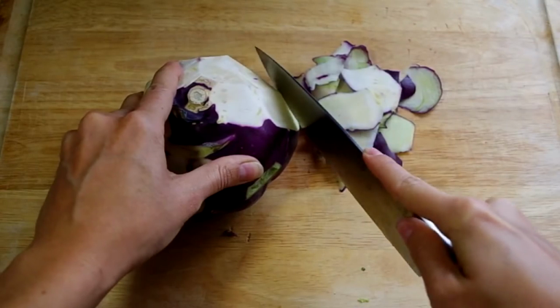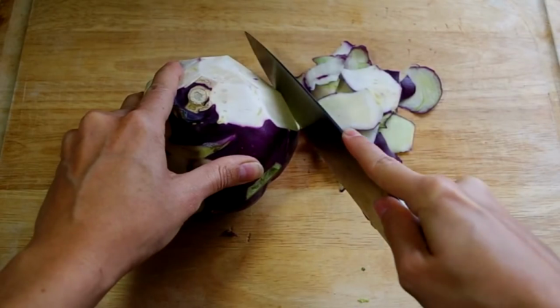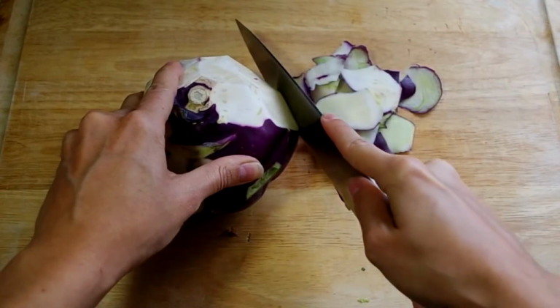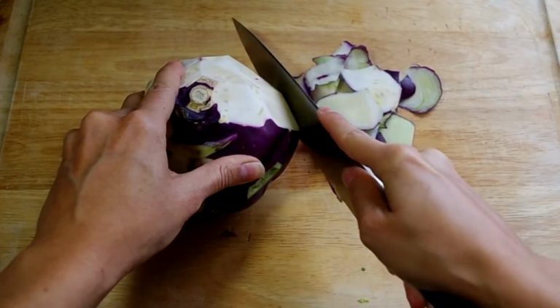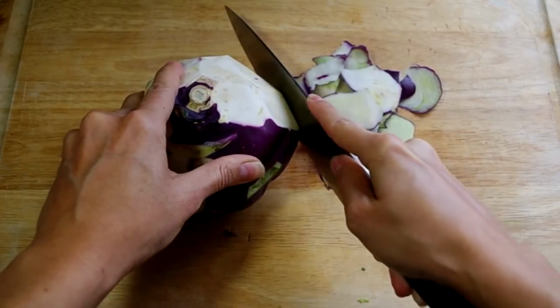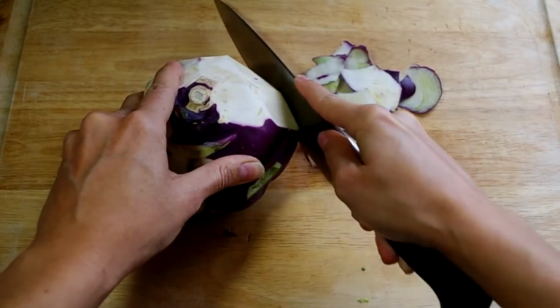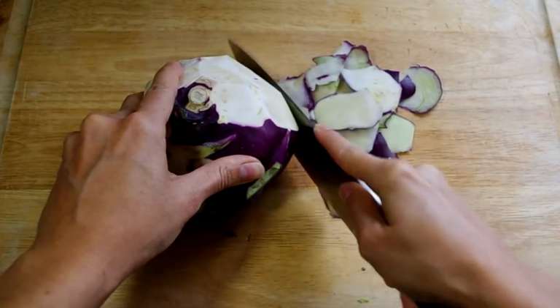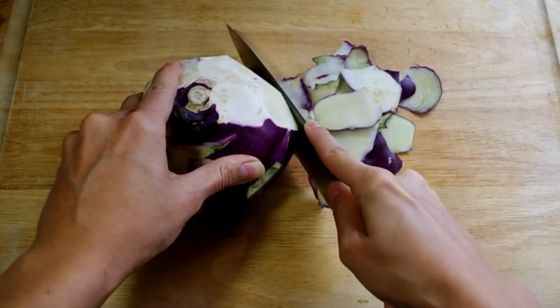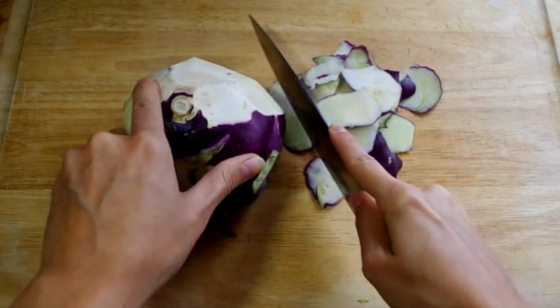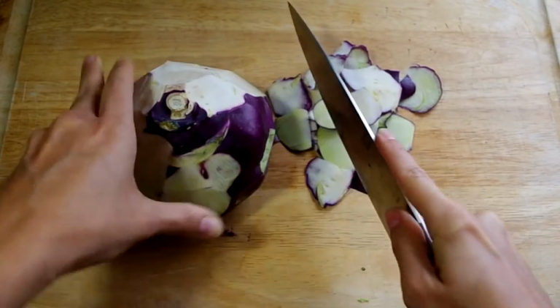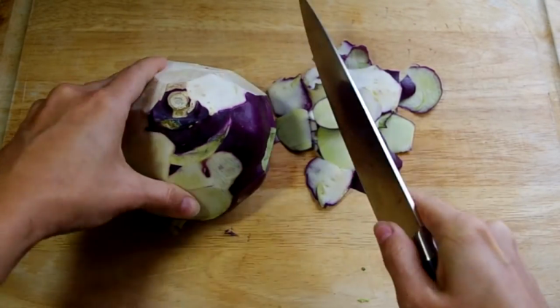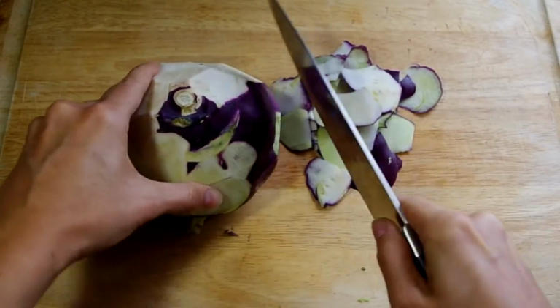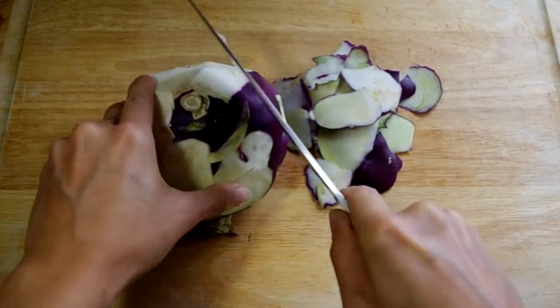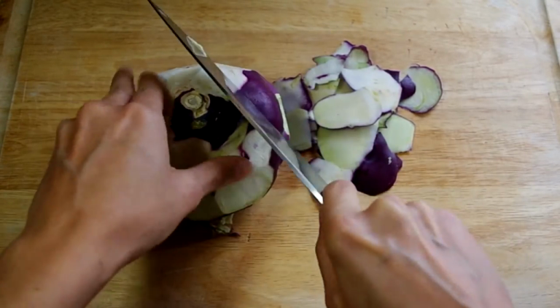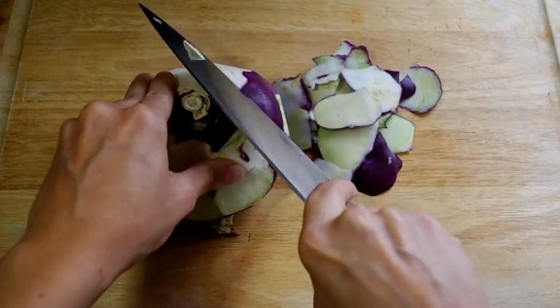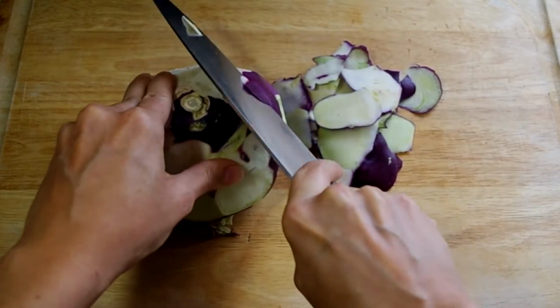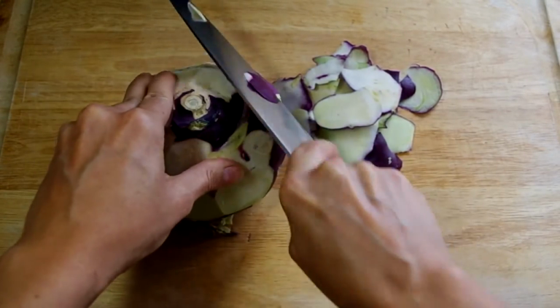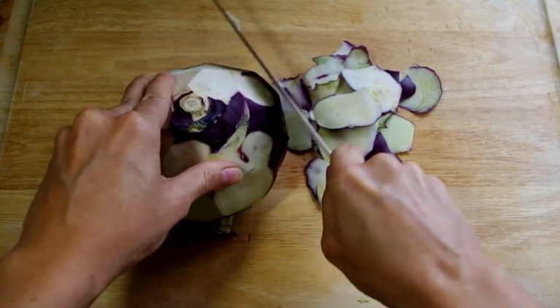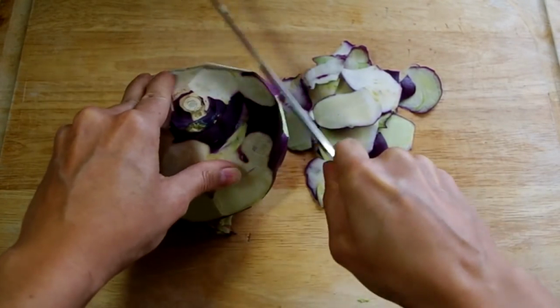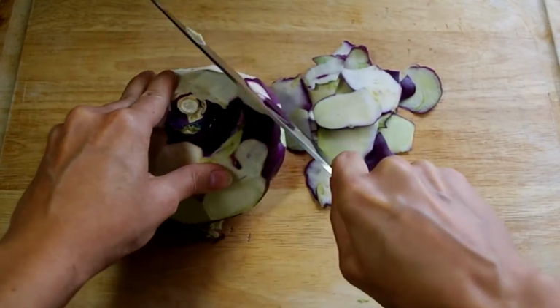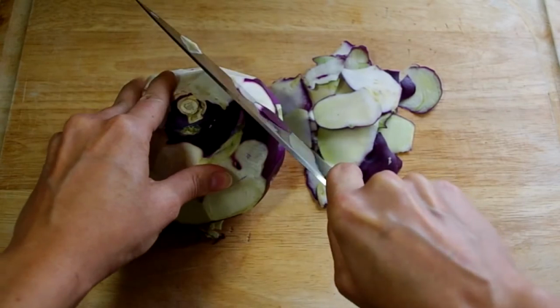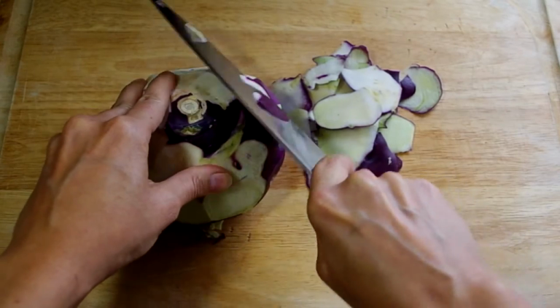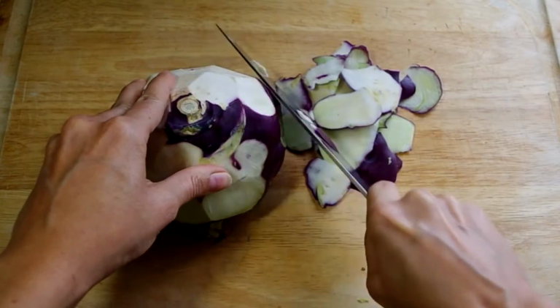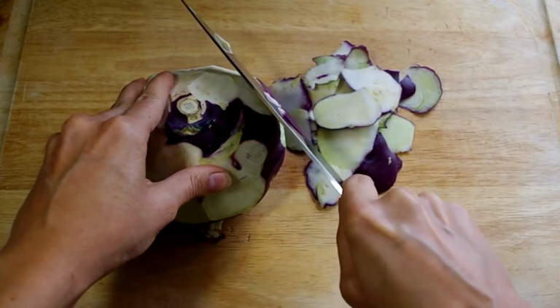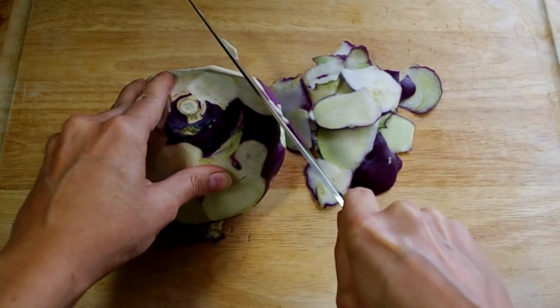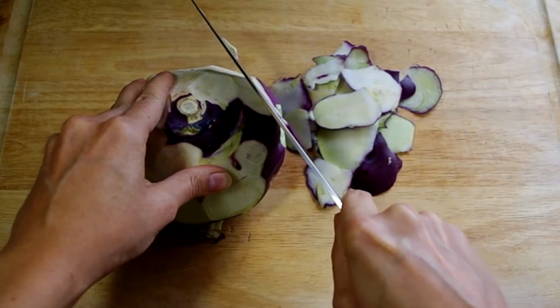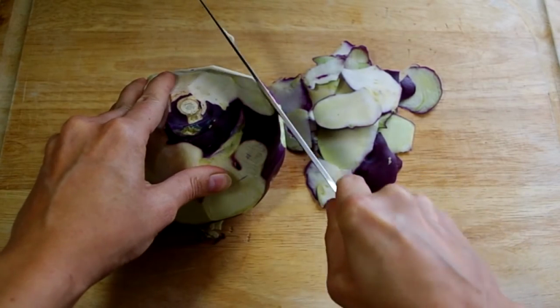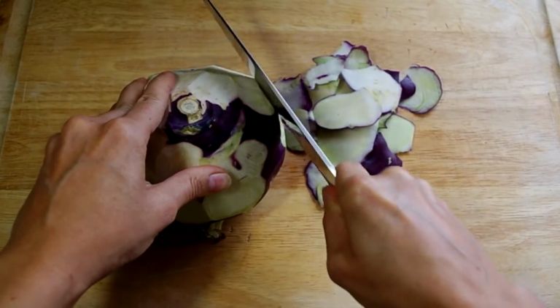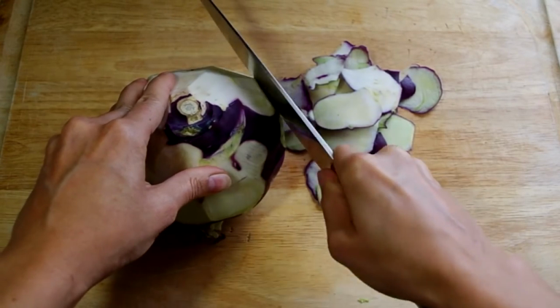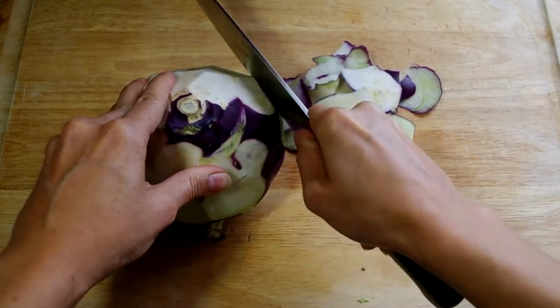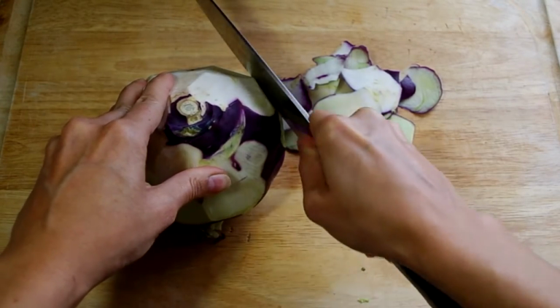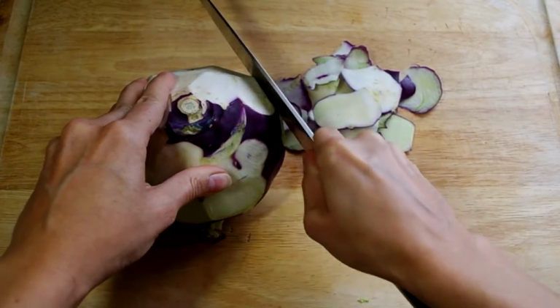We first have to remove the outside layer, which is too thick for a vegetable peeler. It's best to carefully cut it off.